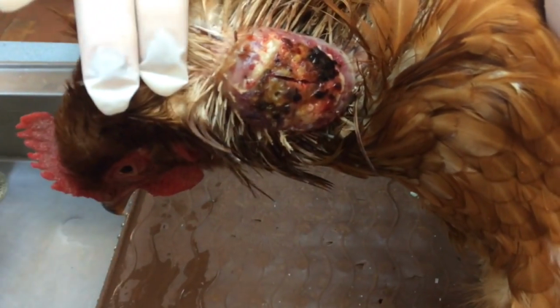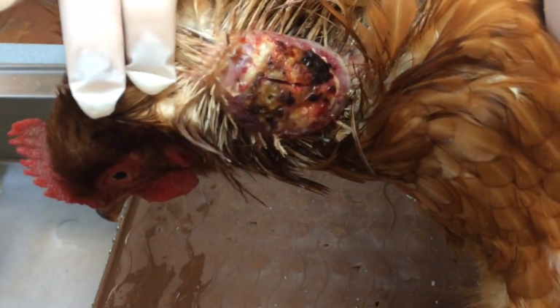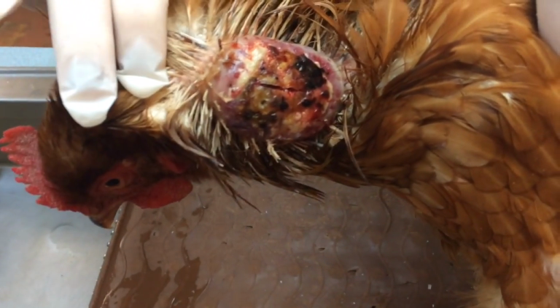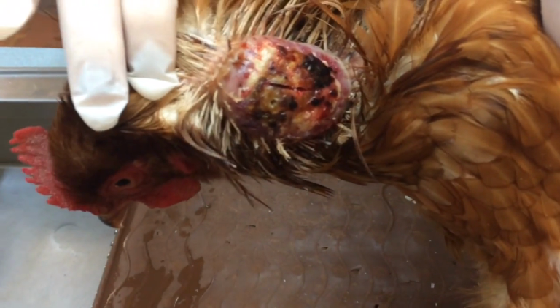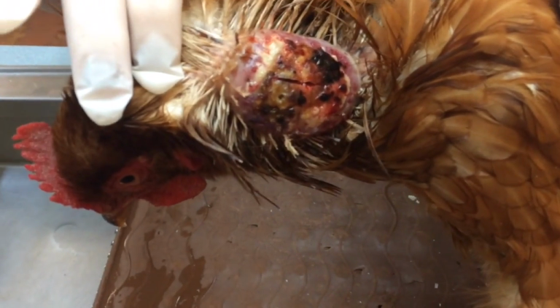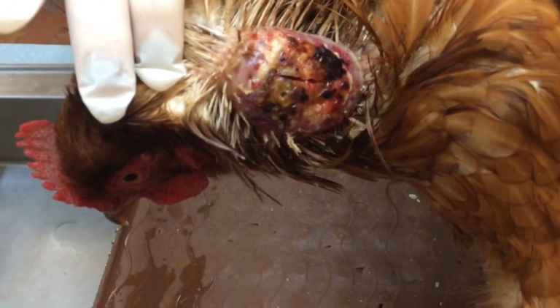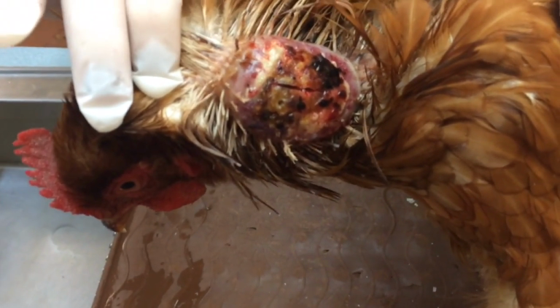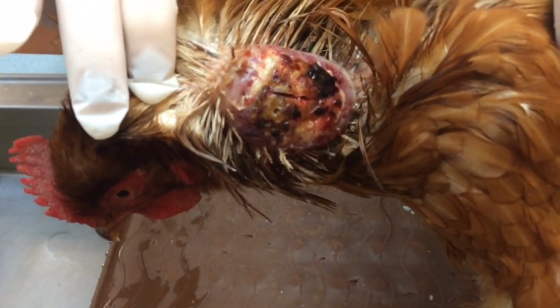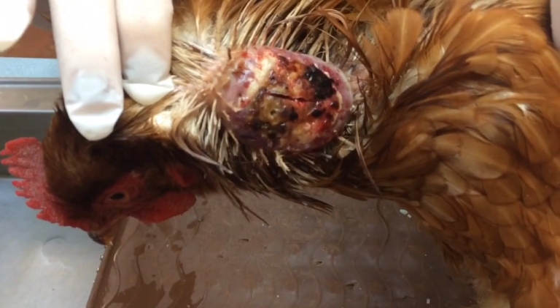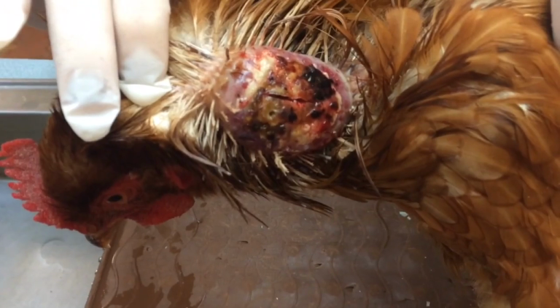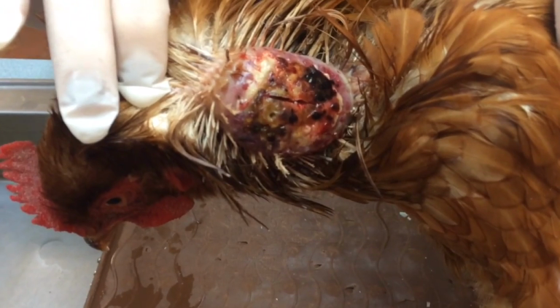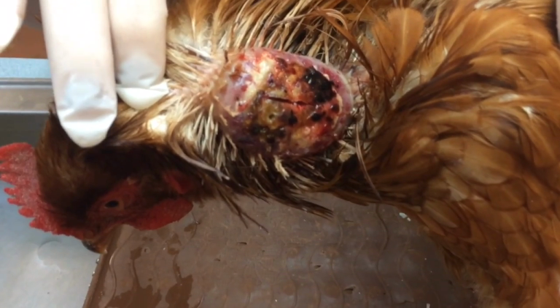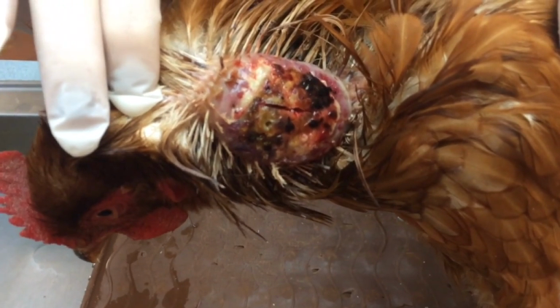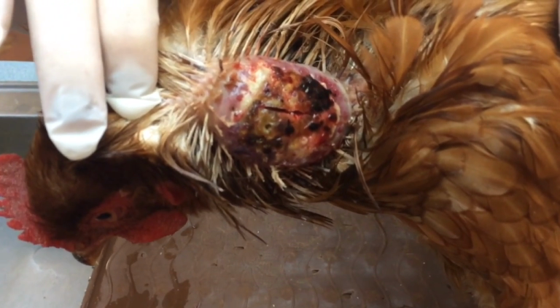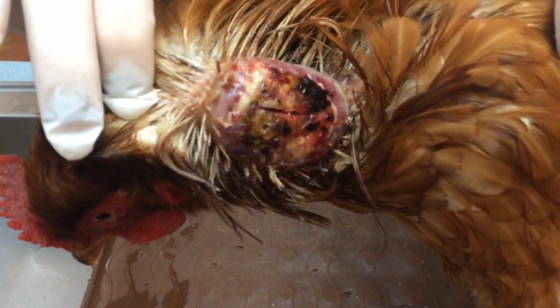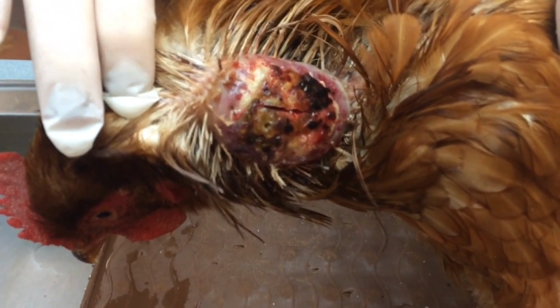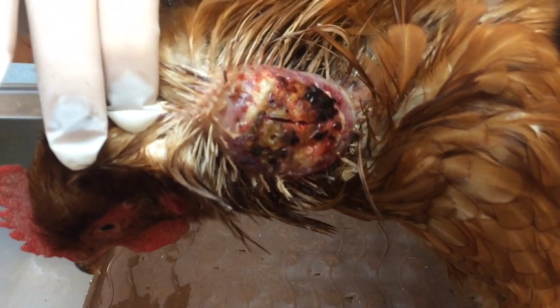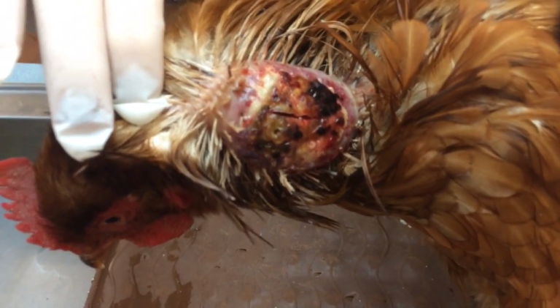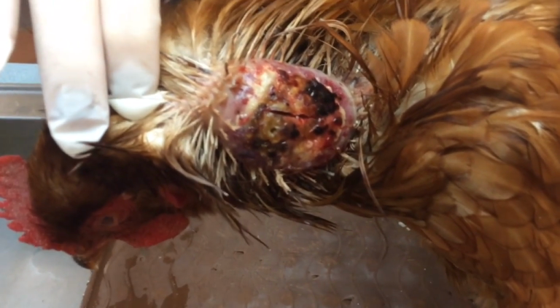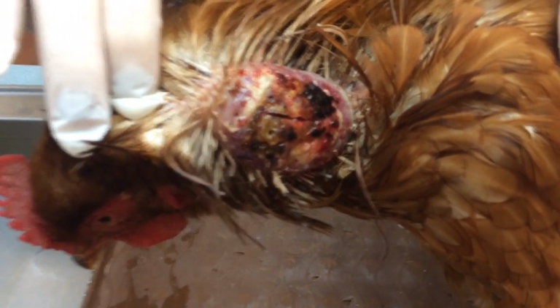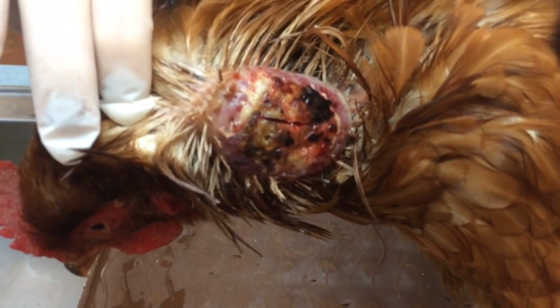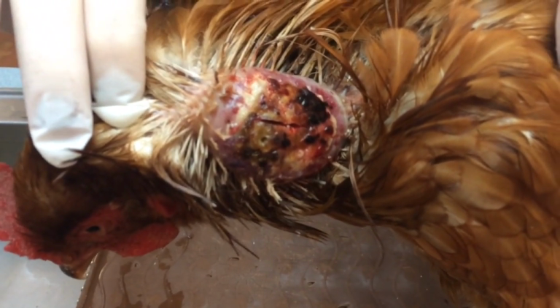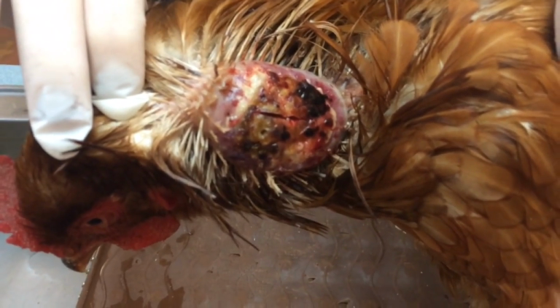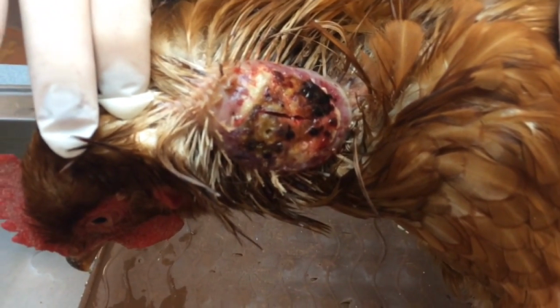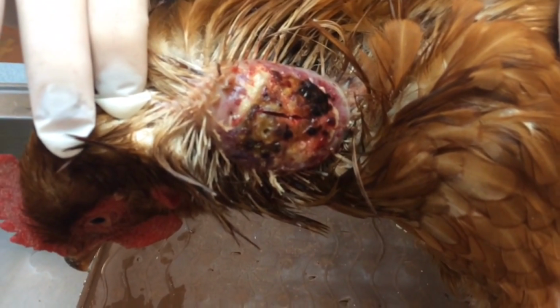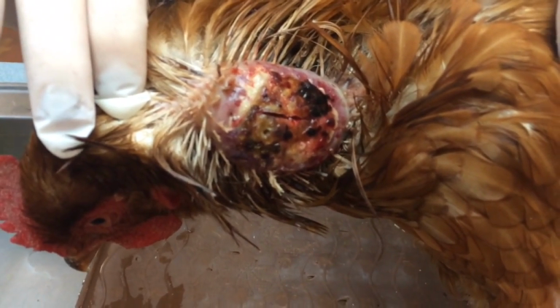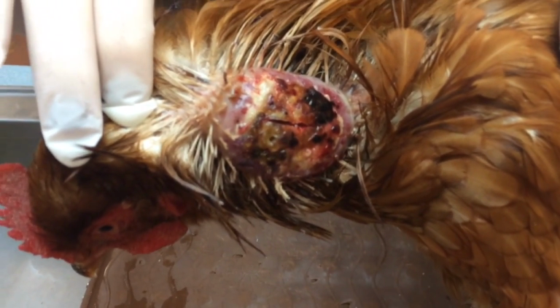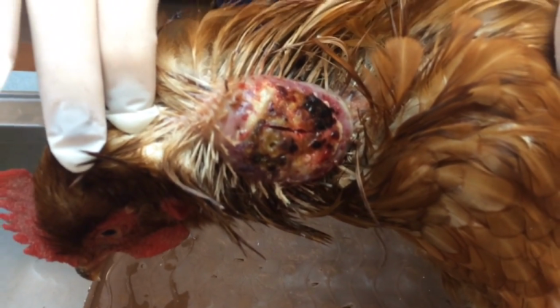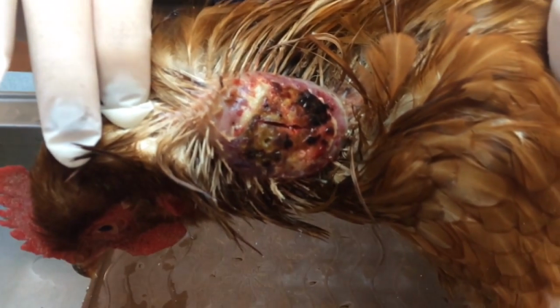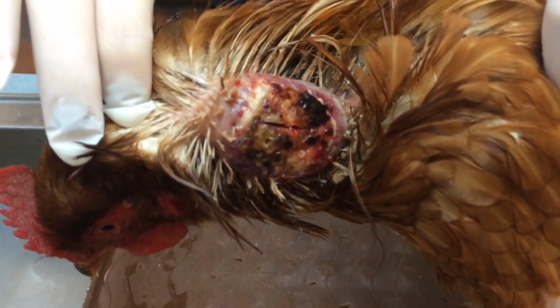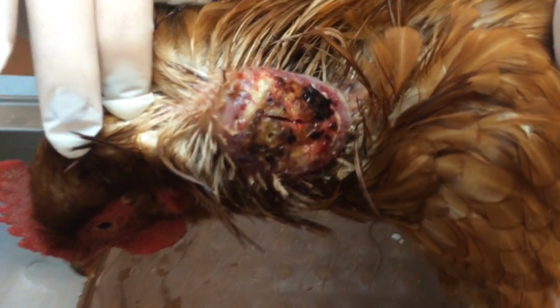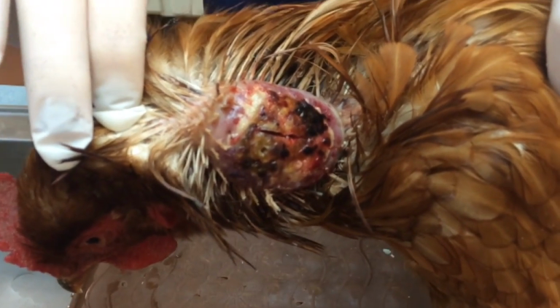After I was gloved up, I actually went and made a small incision to see what was beneath it. This is not an abscess, but it's some kind of large mass.